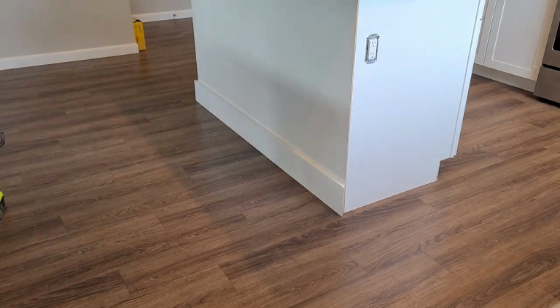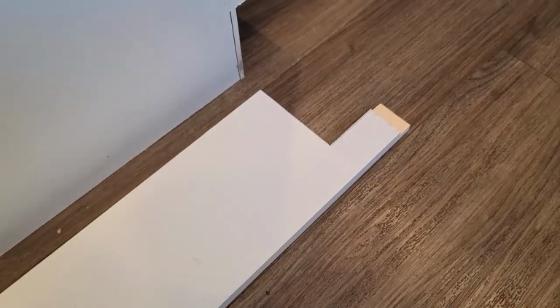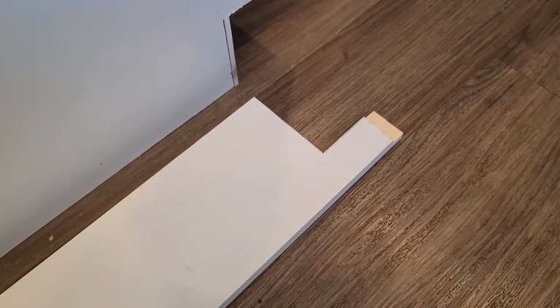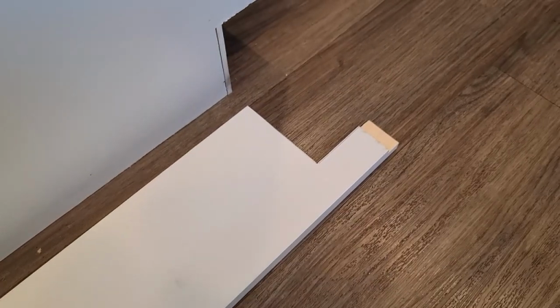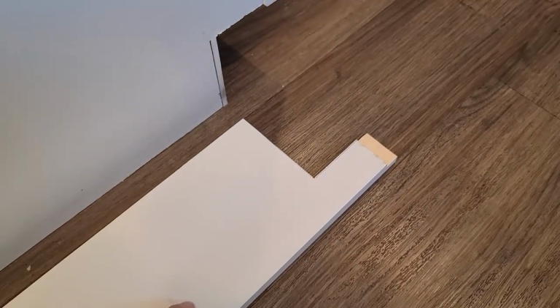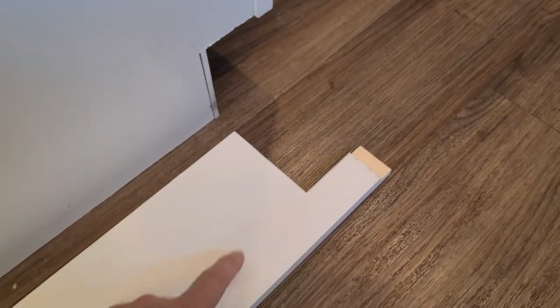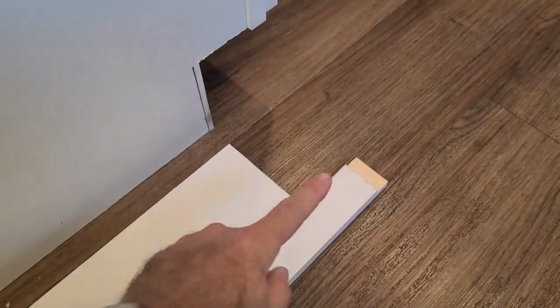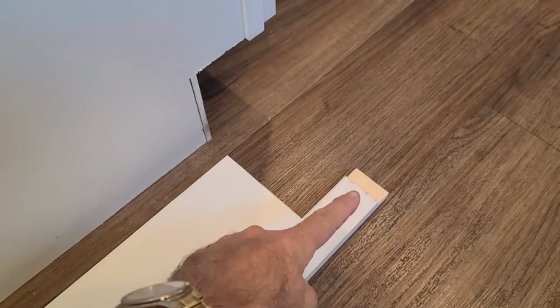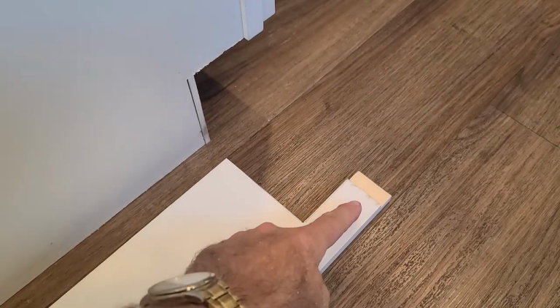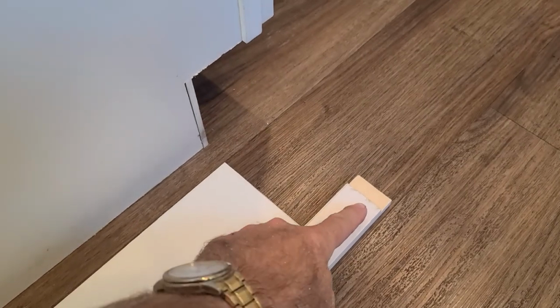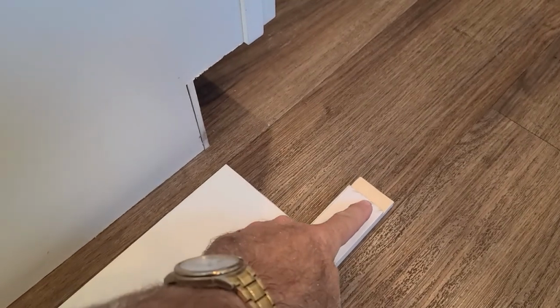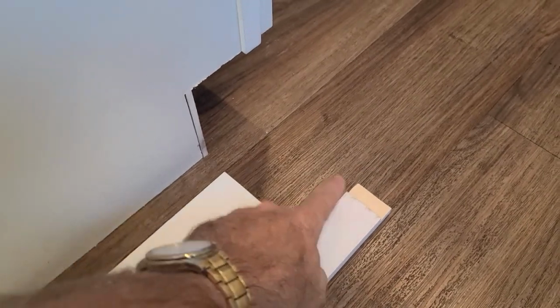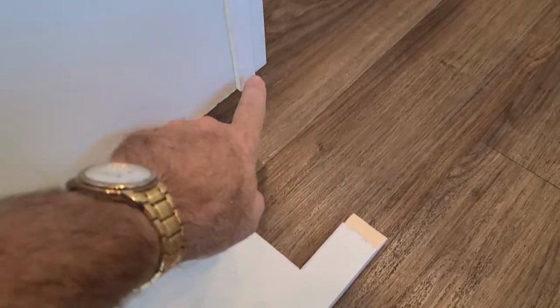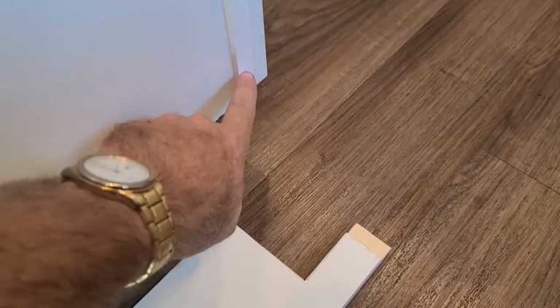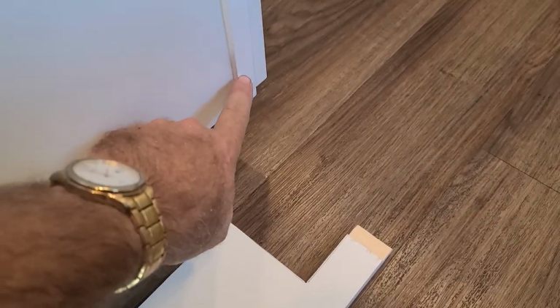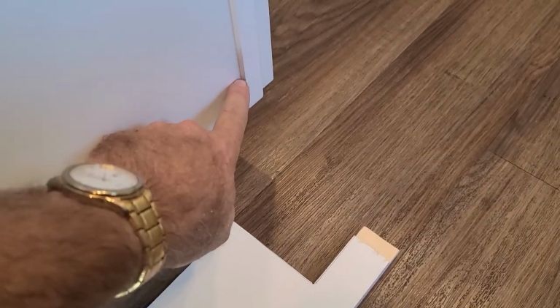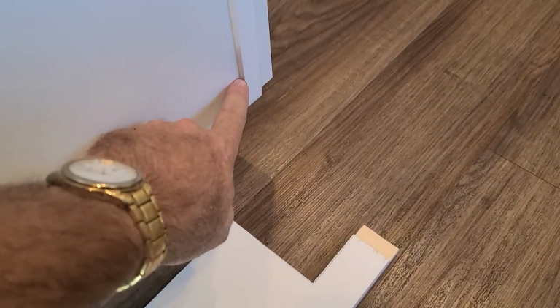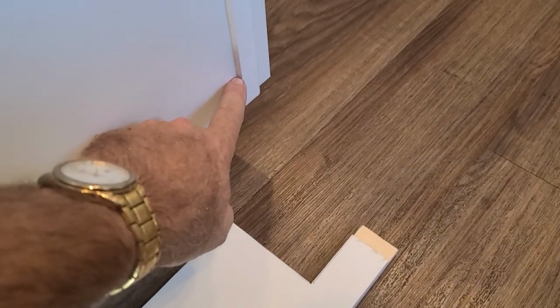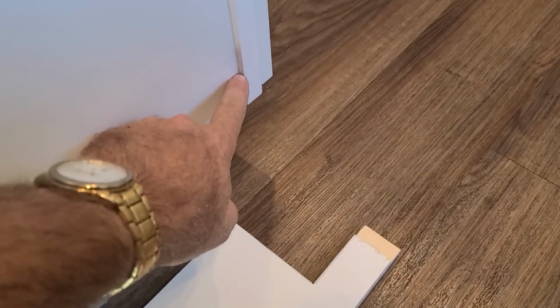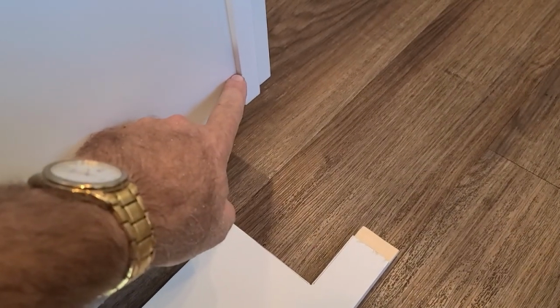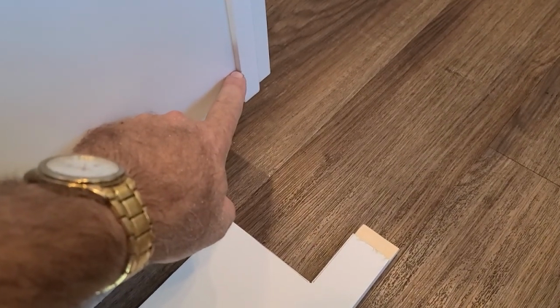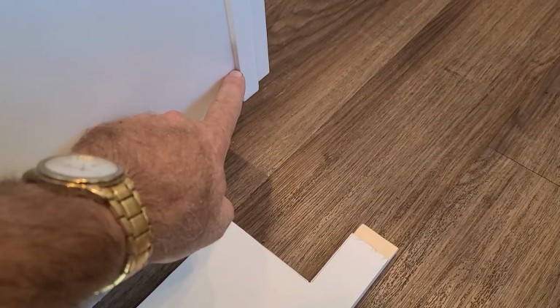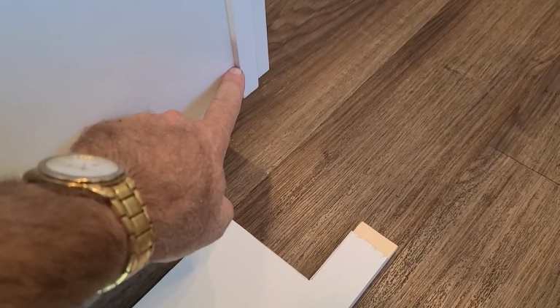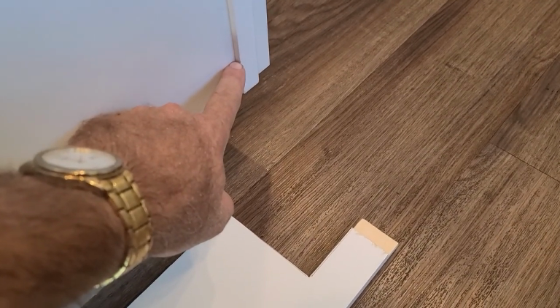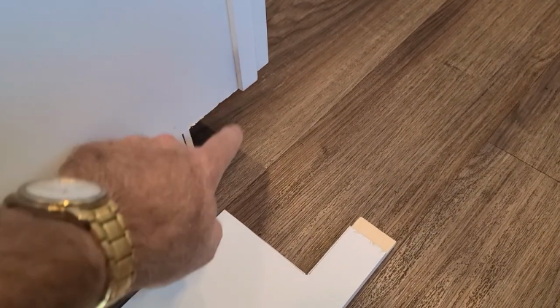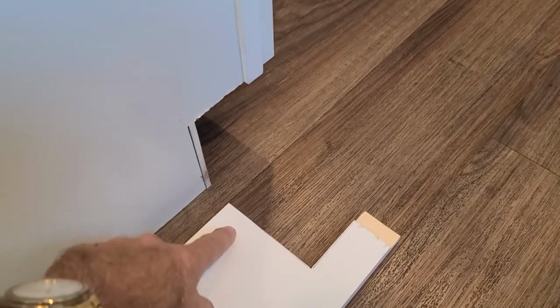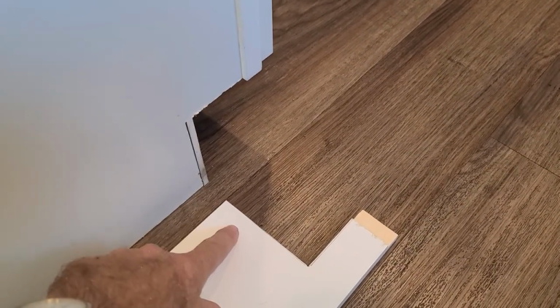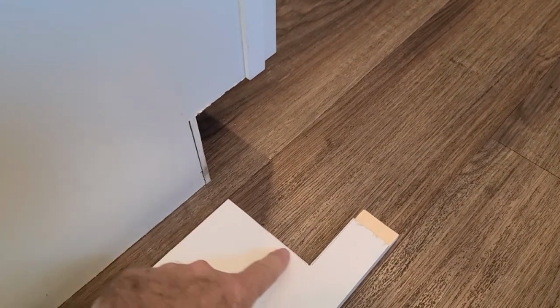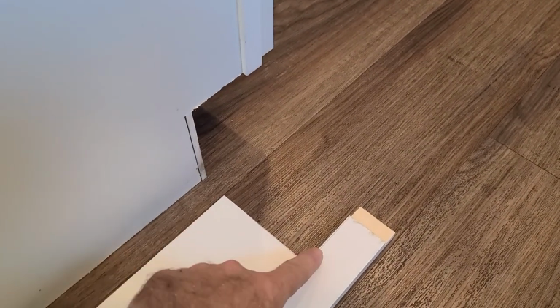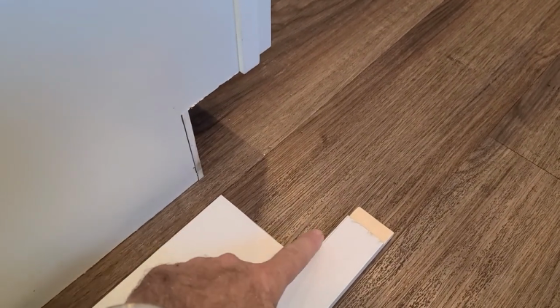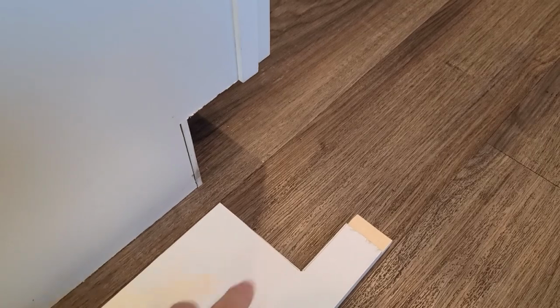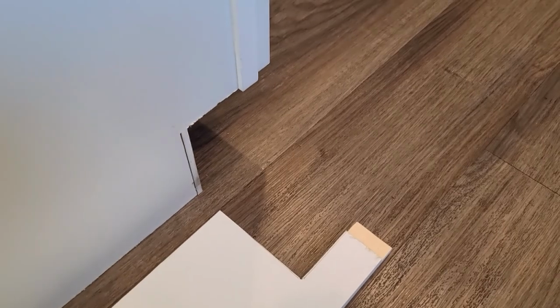So for these end rails, I had to route out the end of this to compensate for the two end rails. So I'm going to route for this little edge right here and then cut out the toe kick.